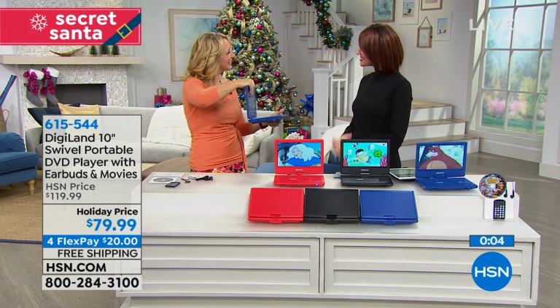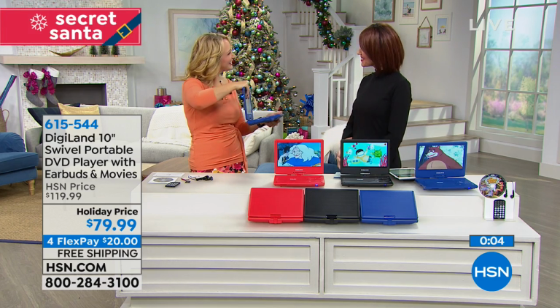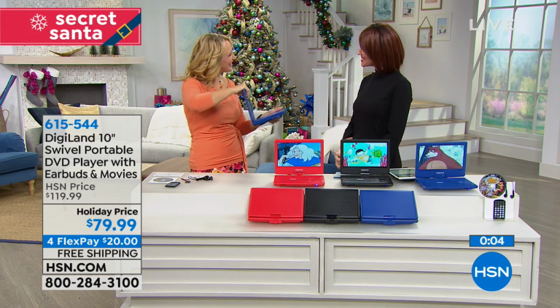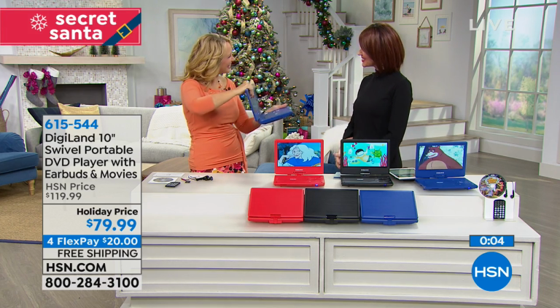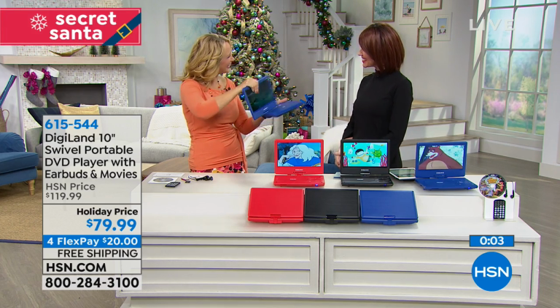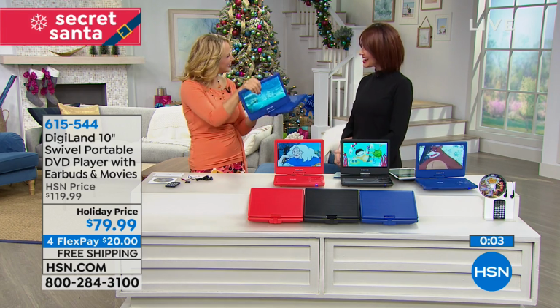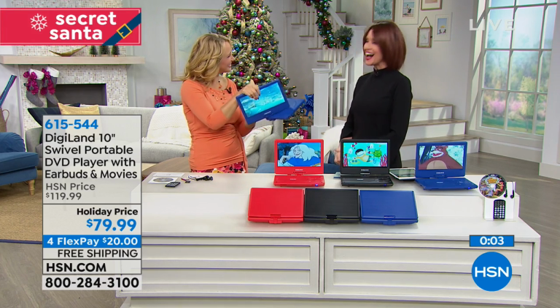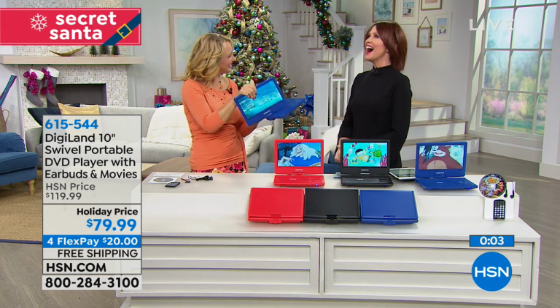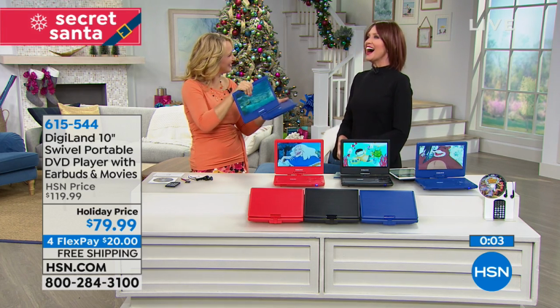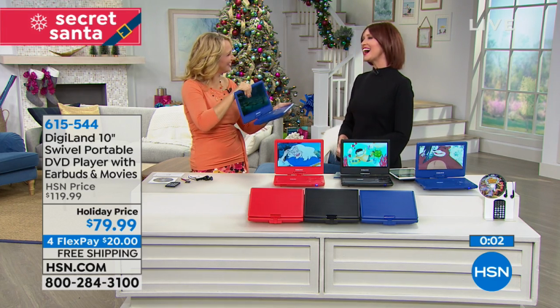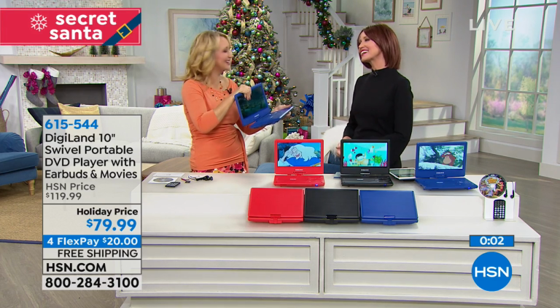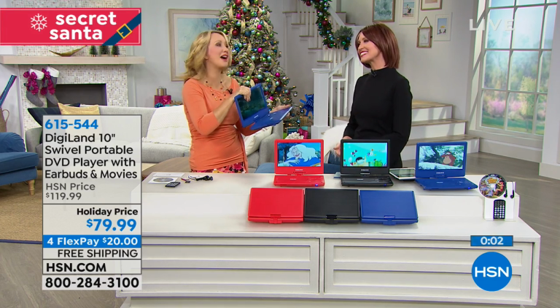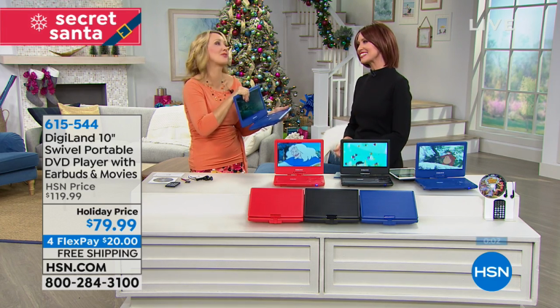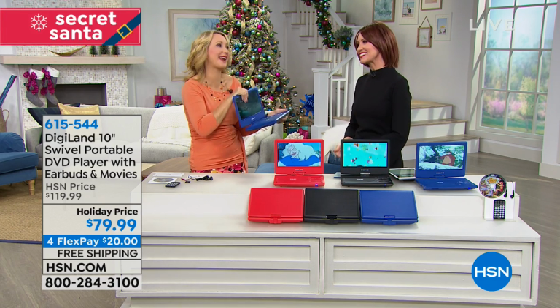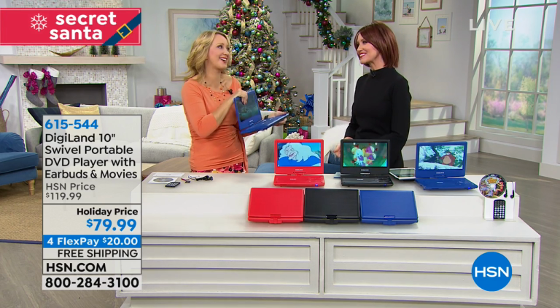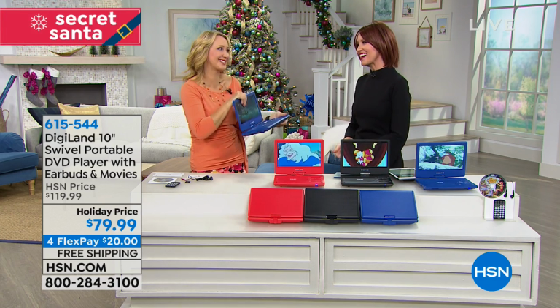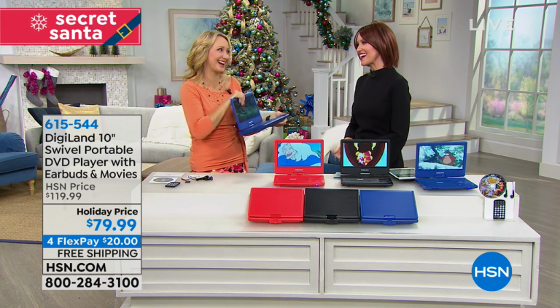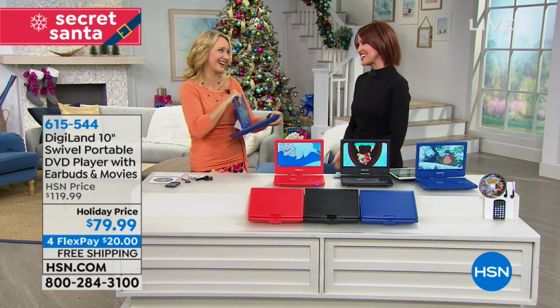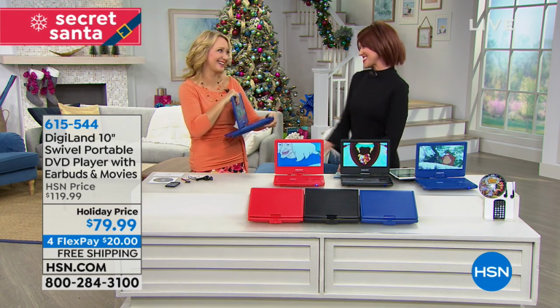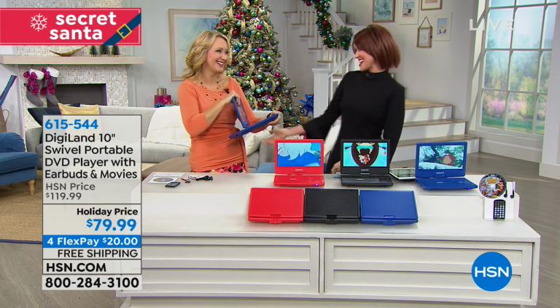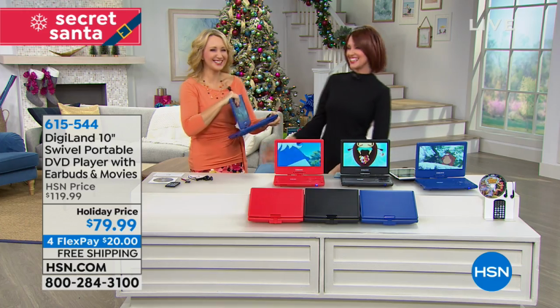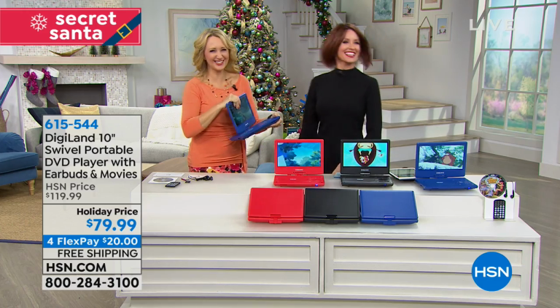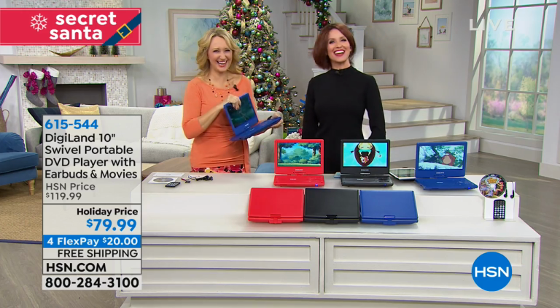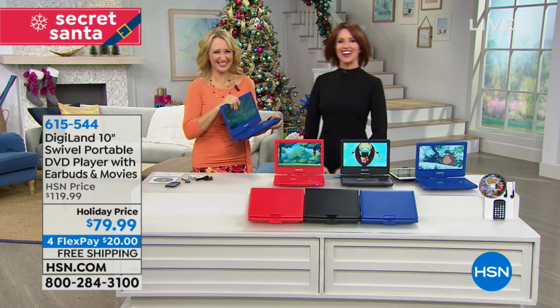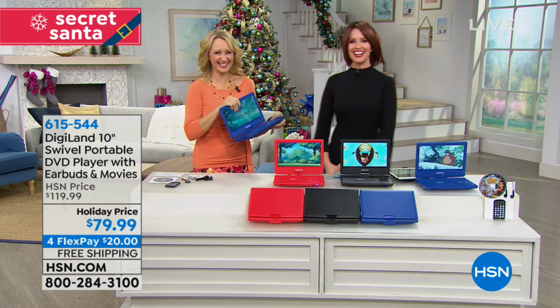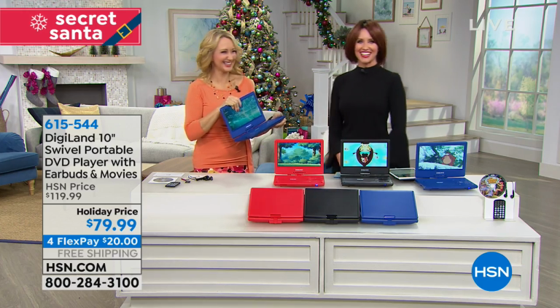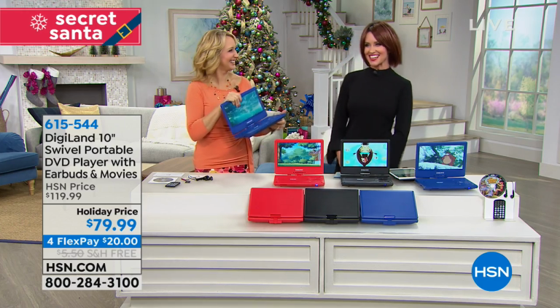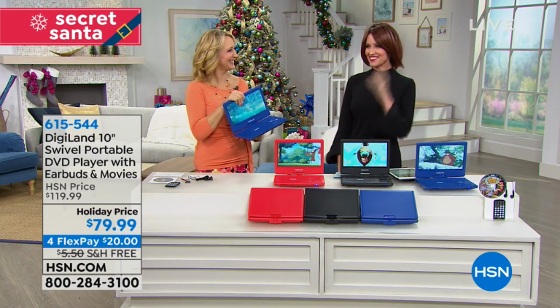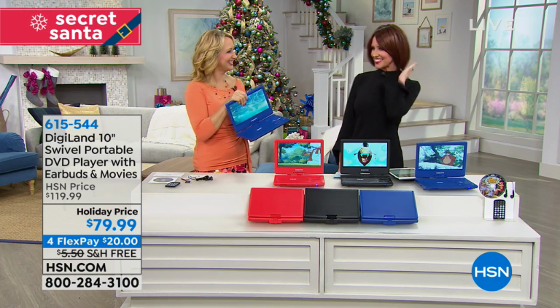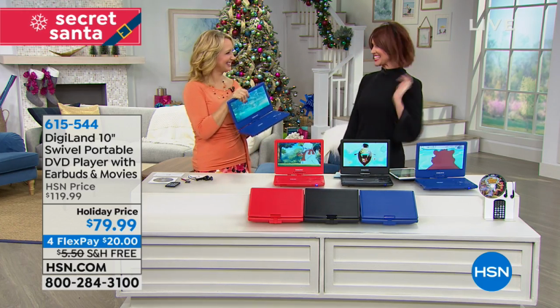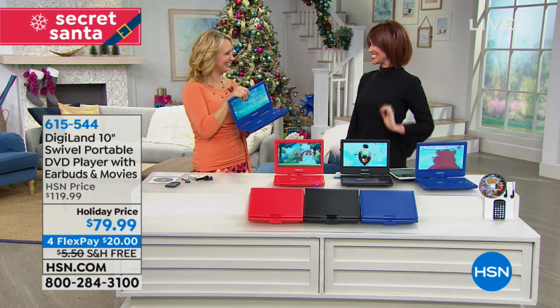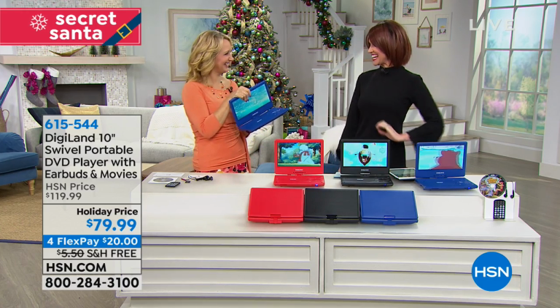Thank you so much, Lori. Good to see you. I love the red hair today - little red riding hood. So sassy!